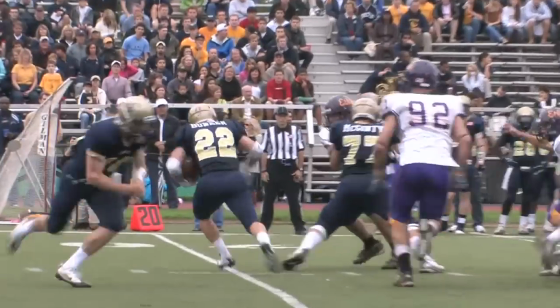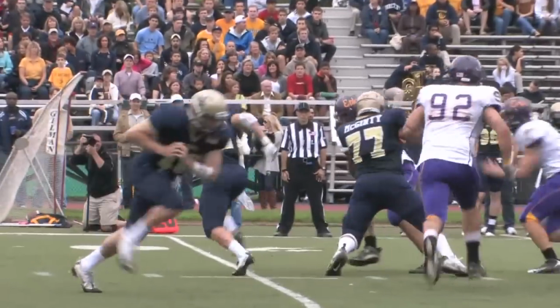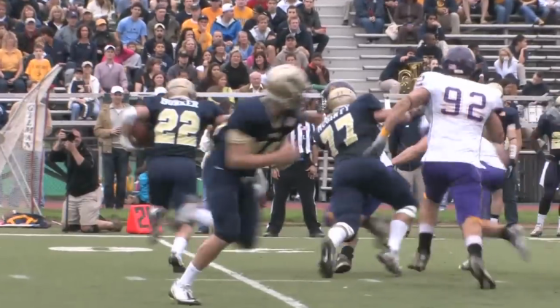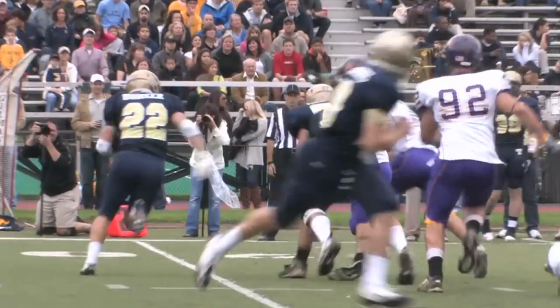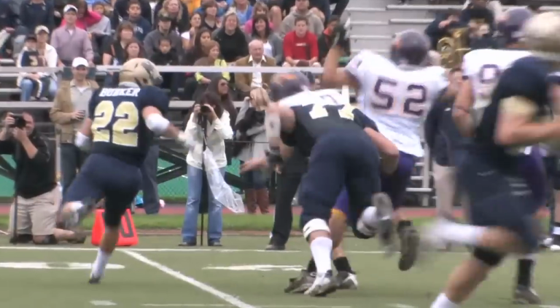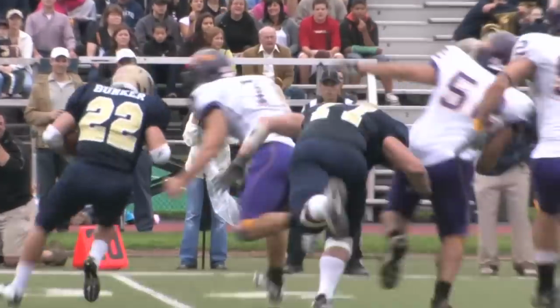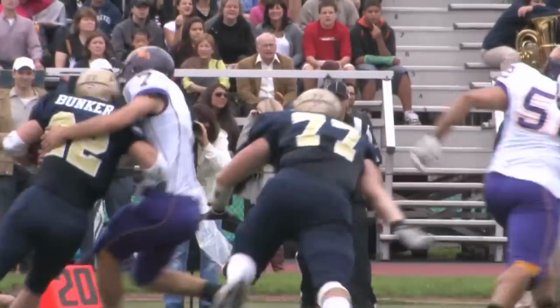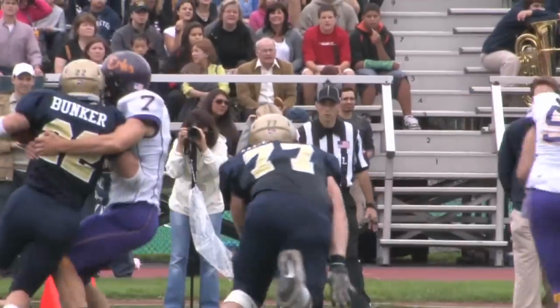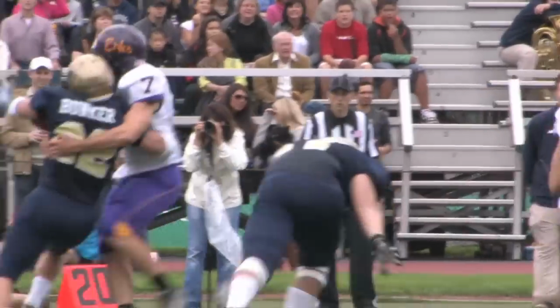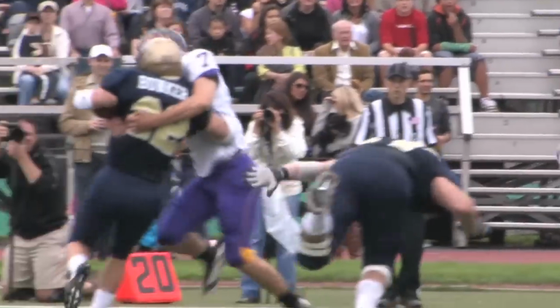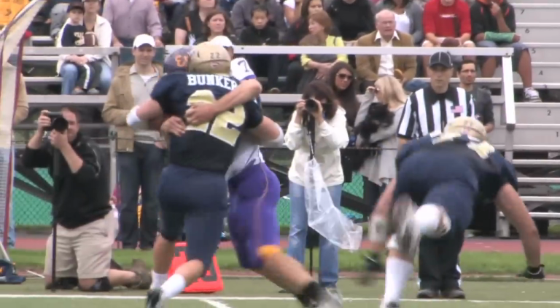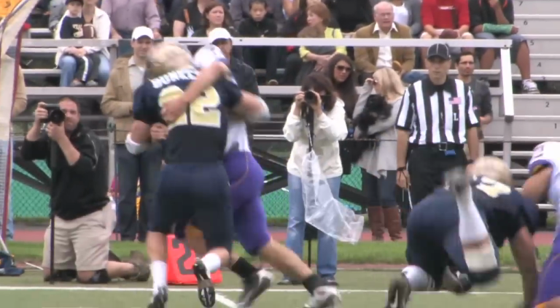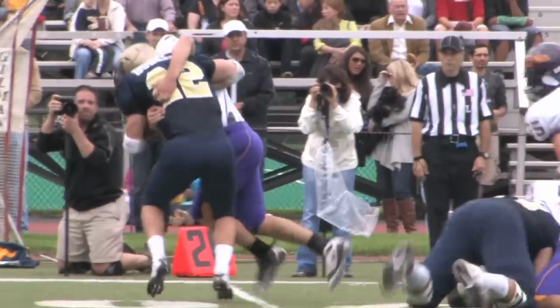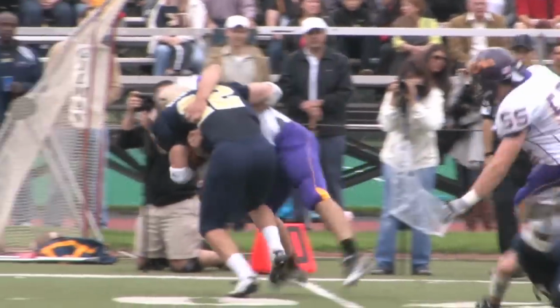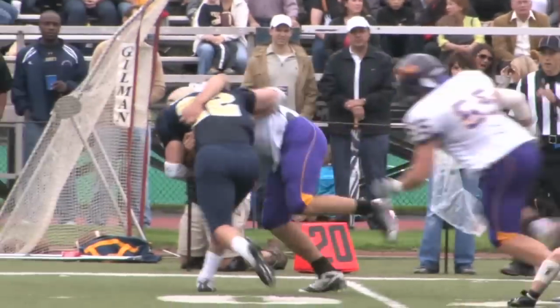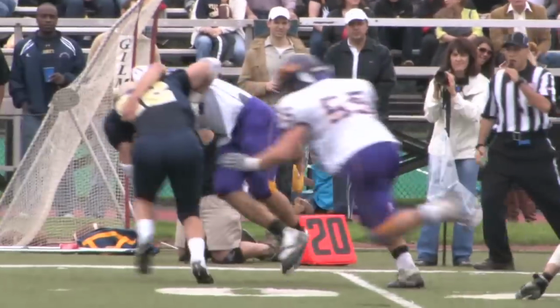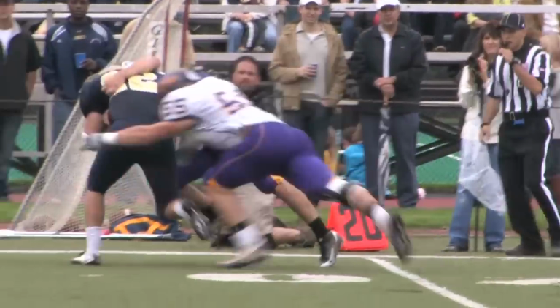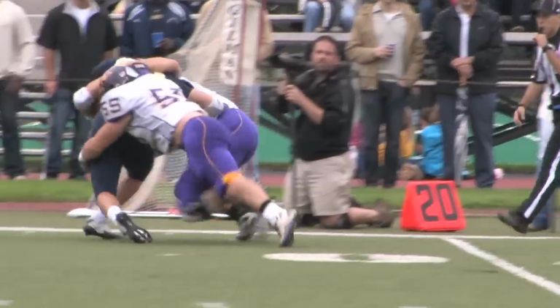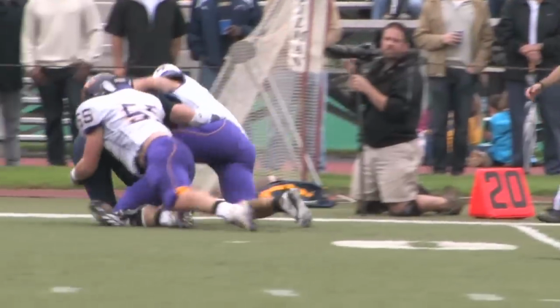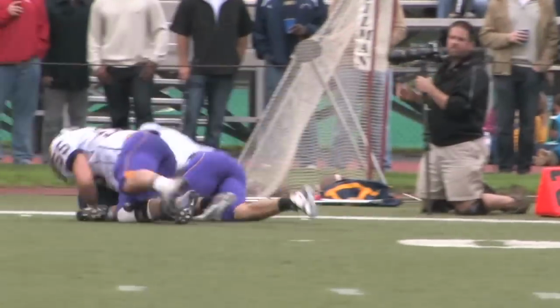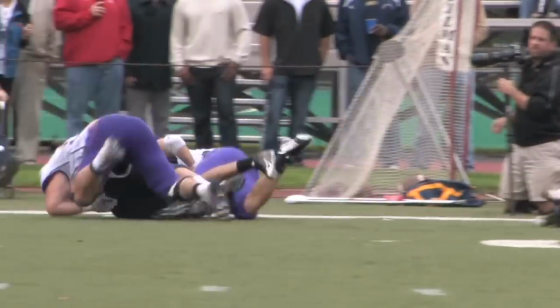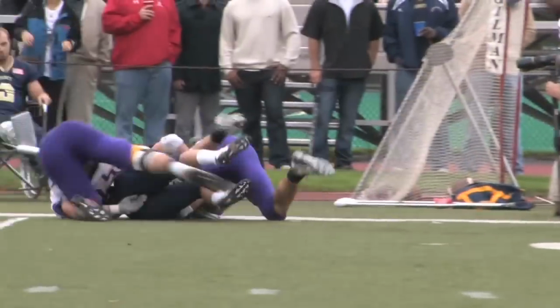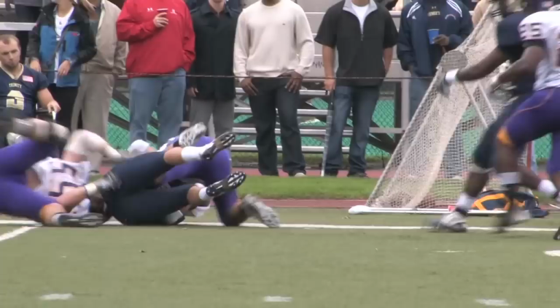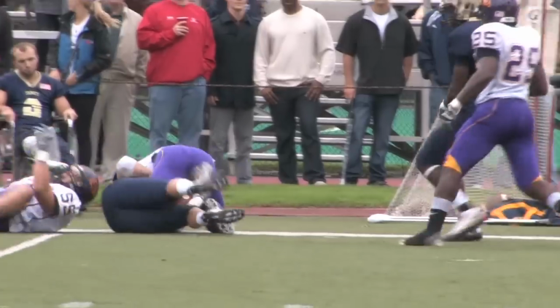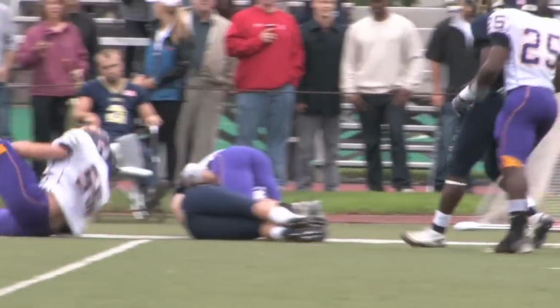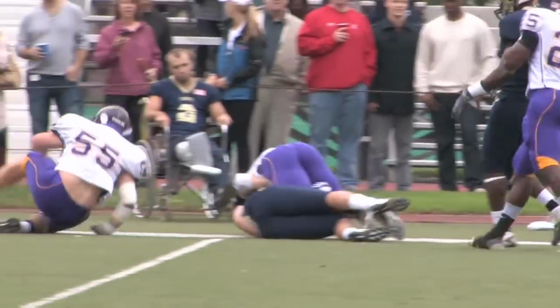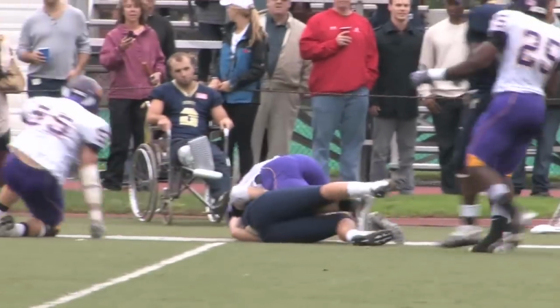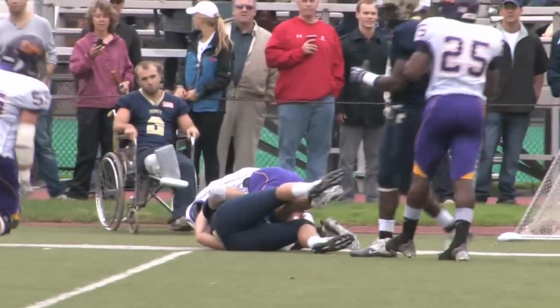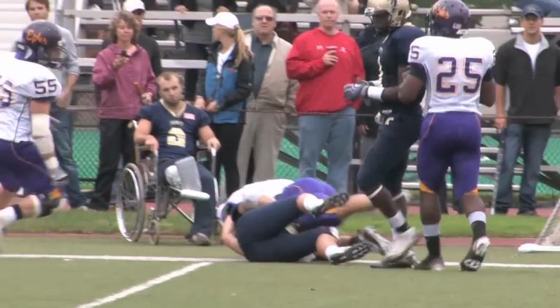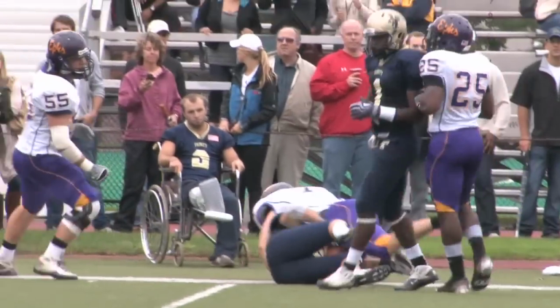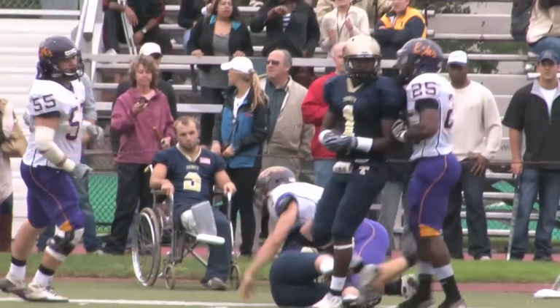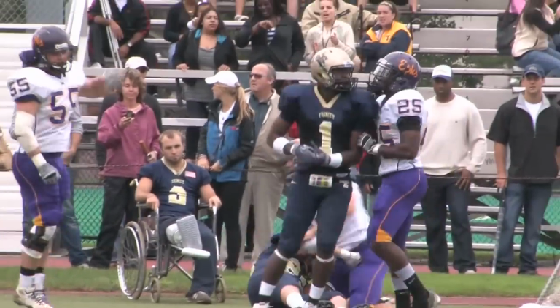They're going to hand it off inside, running off tackle to the far side. Once again, the East stuff them in the backfield.